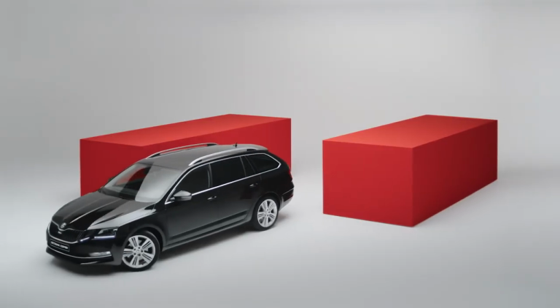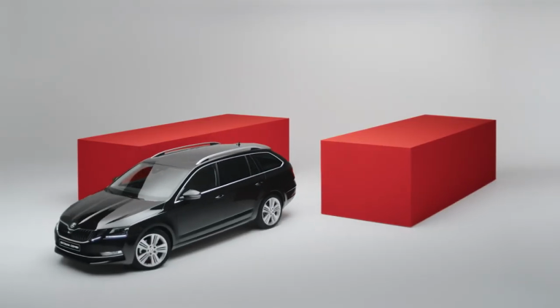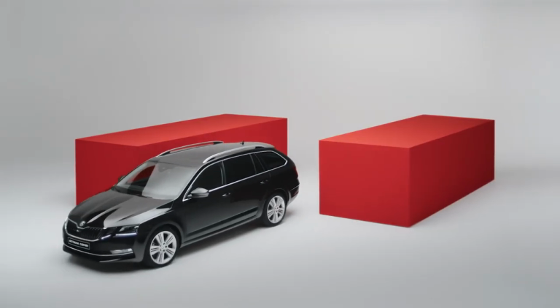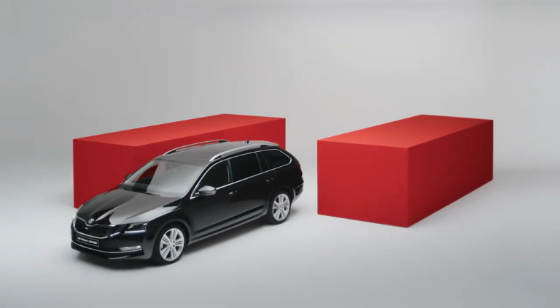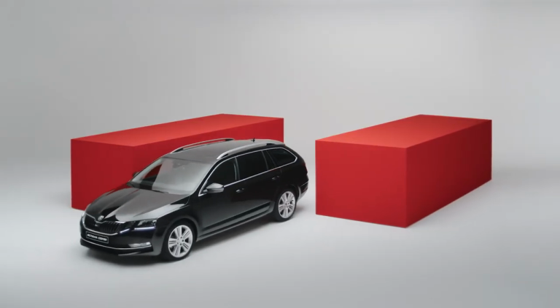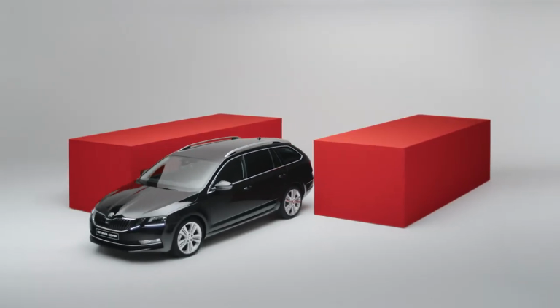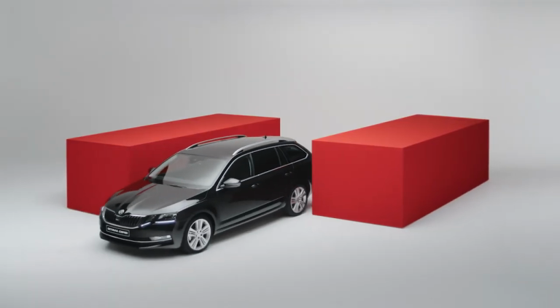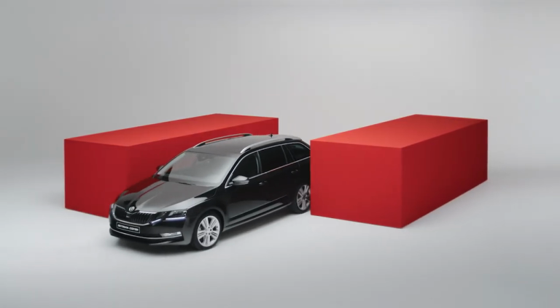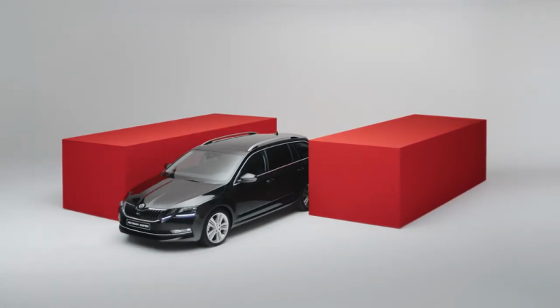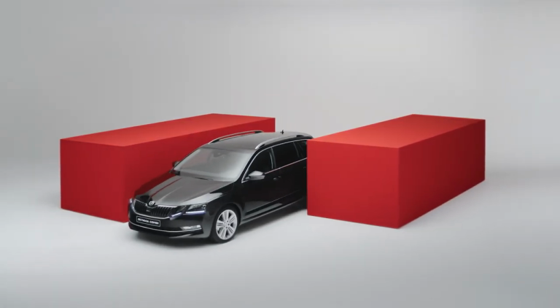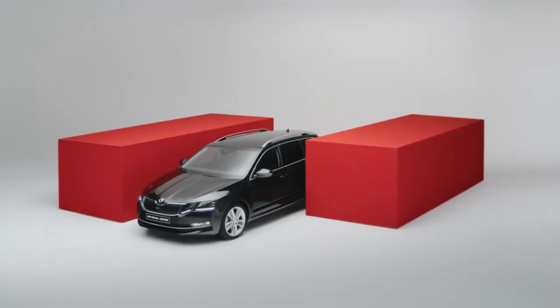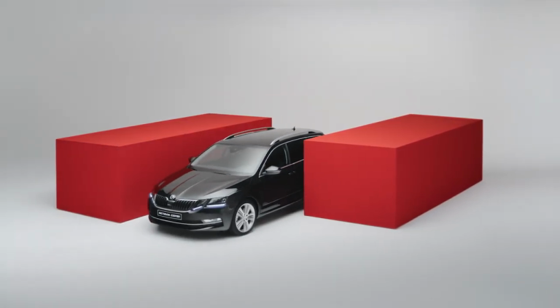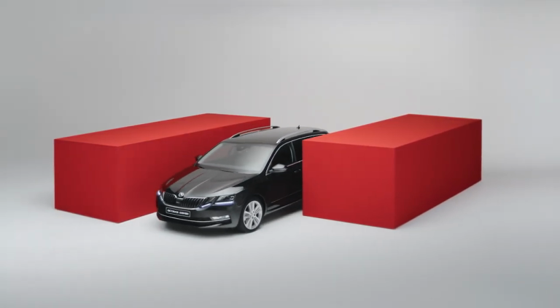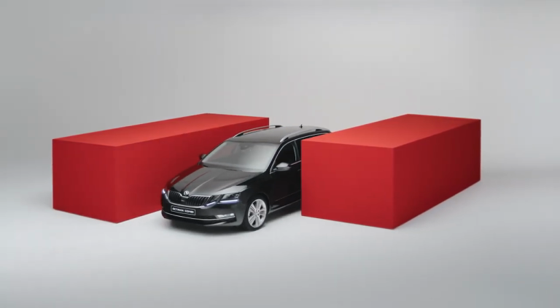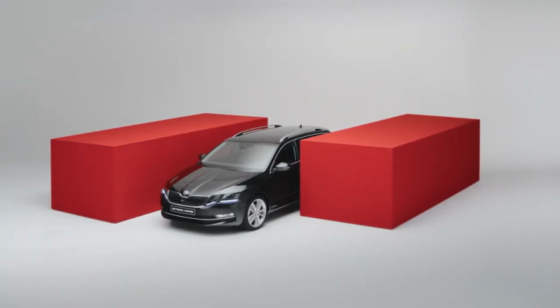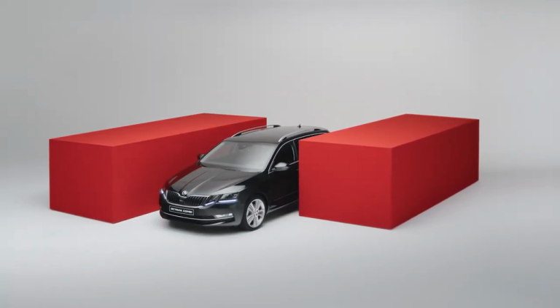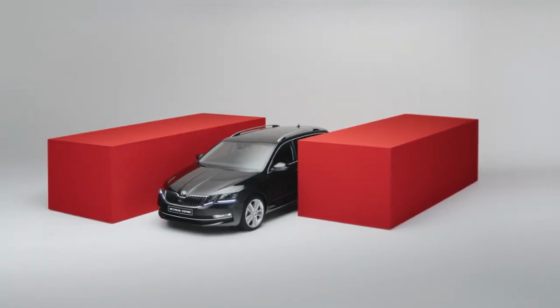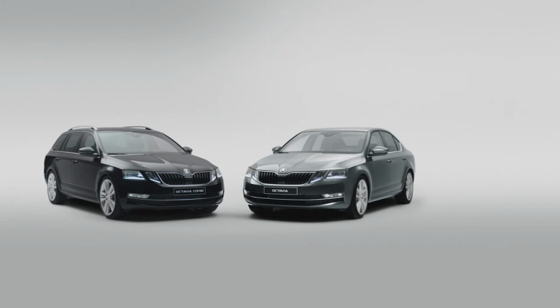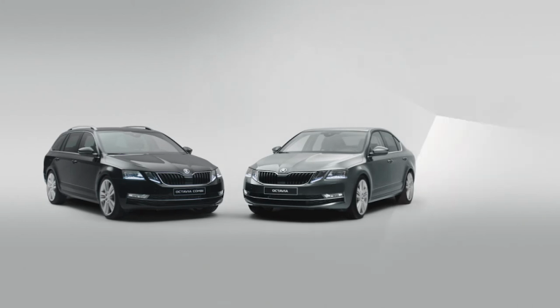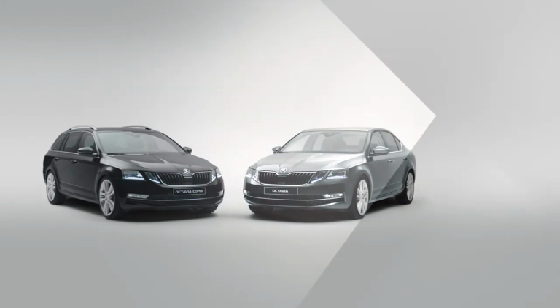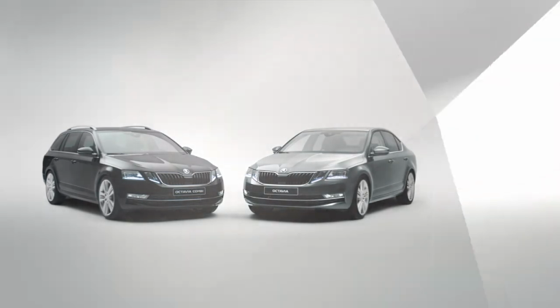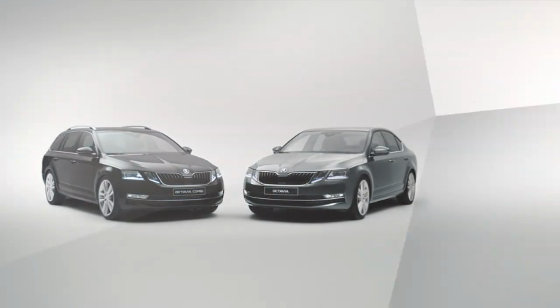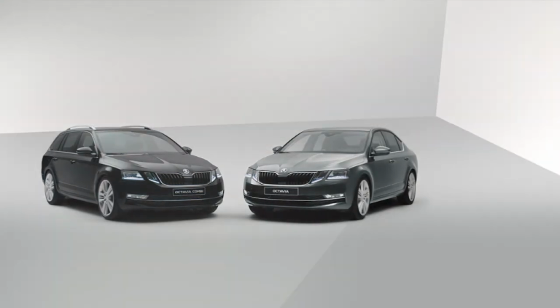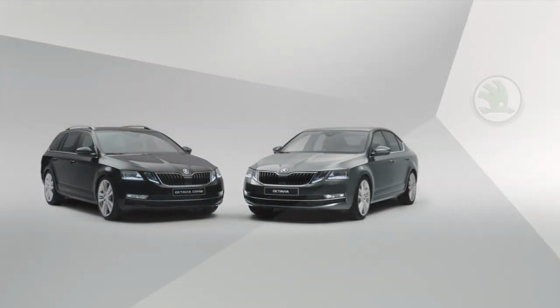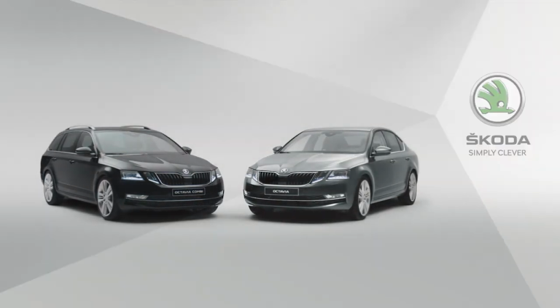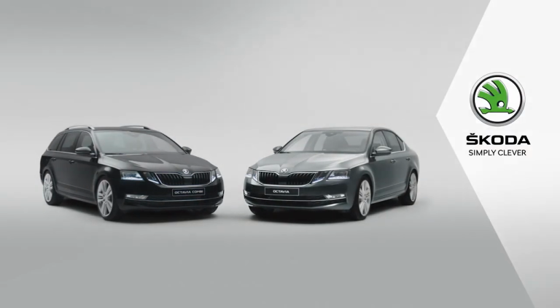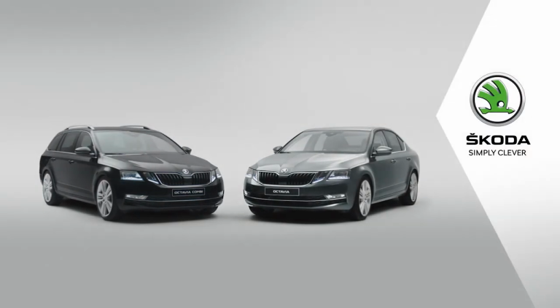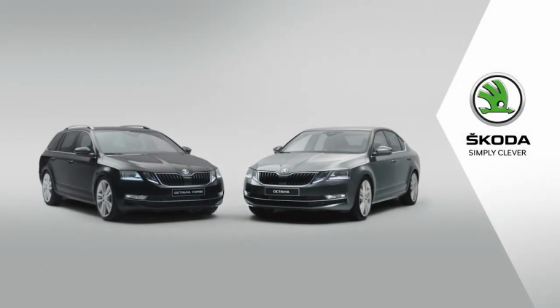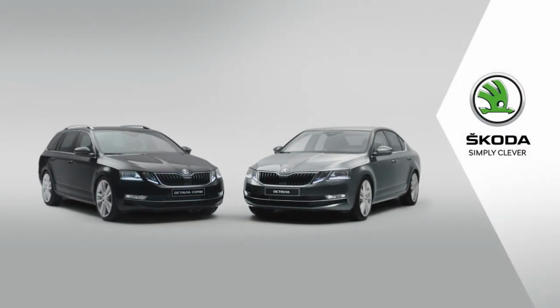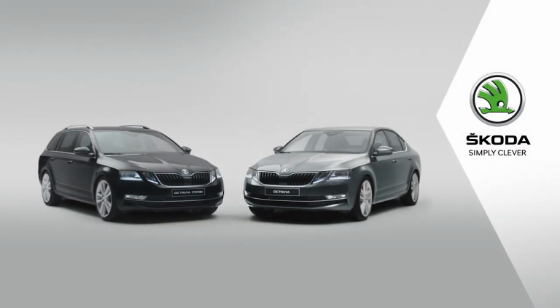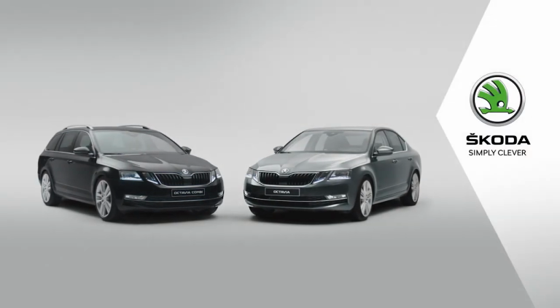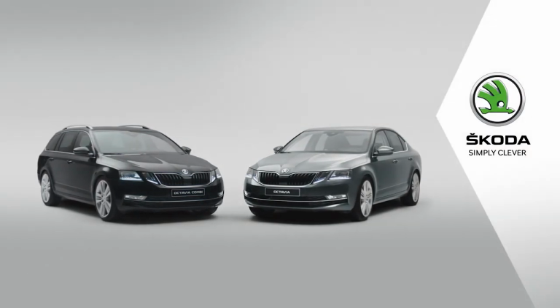Just what is it about the new Octavia? Skoda. Simply clever.